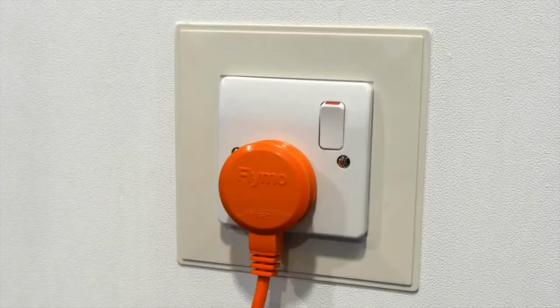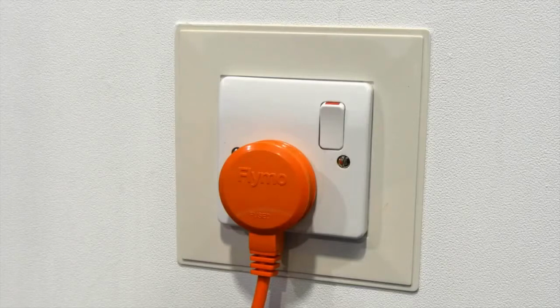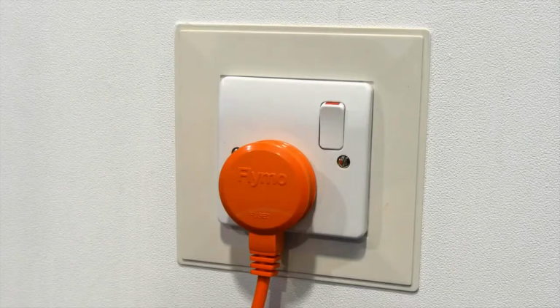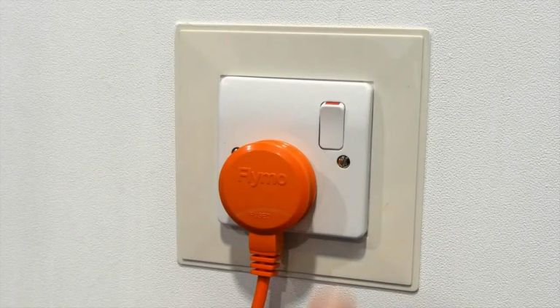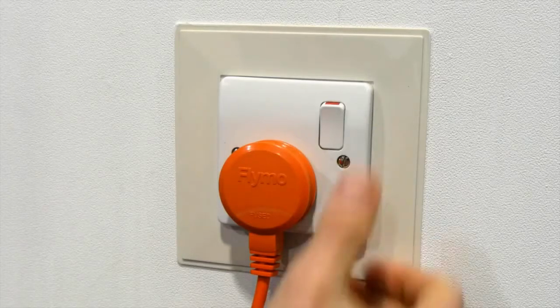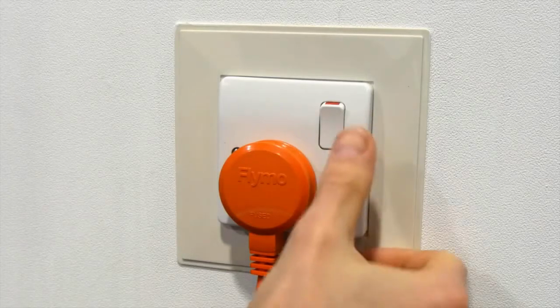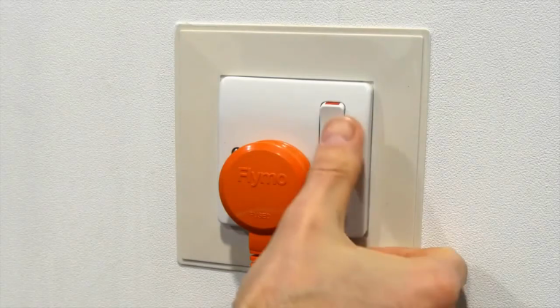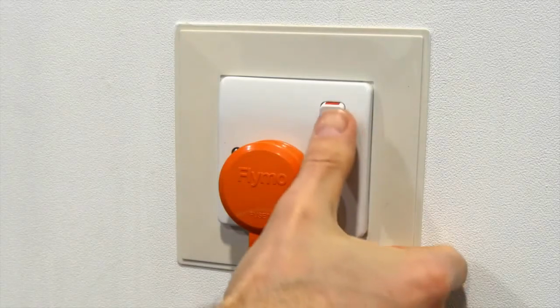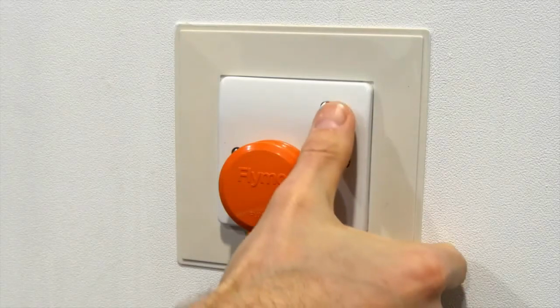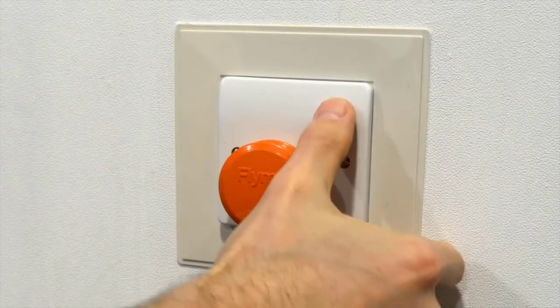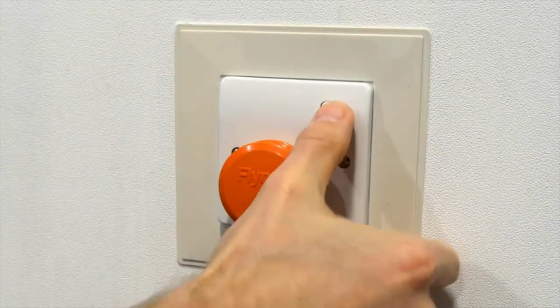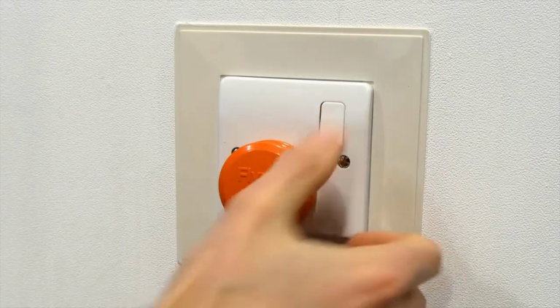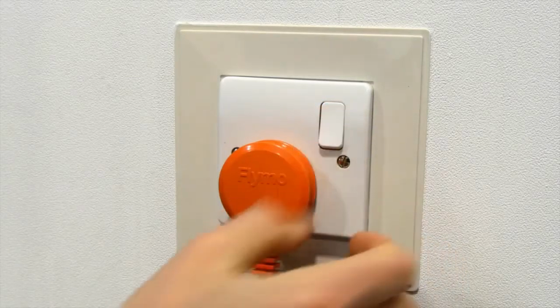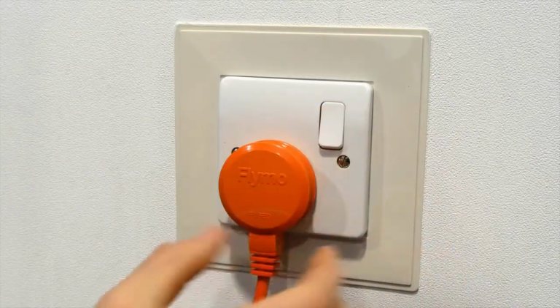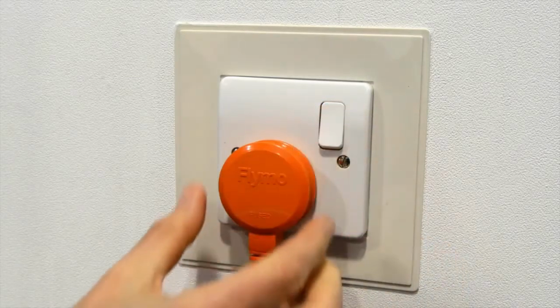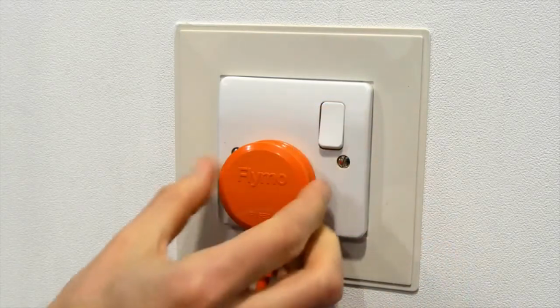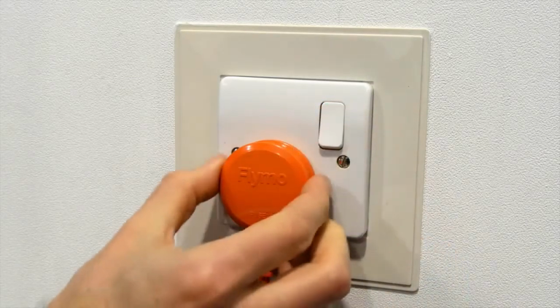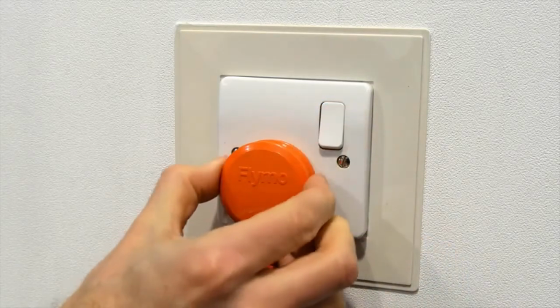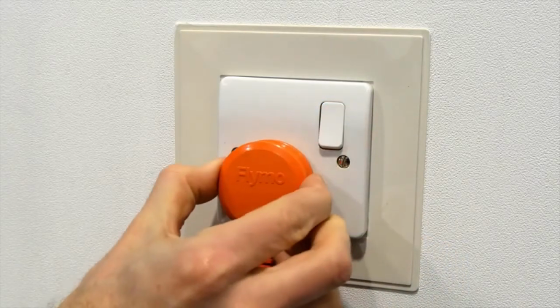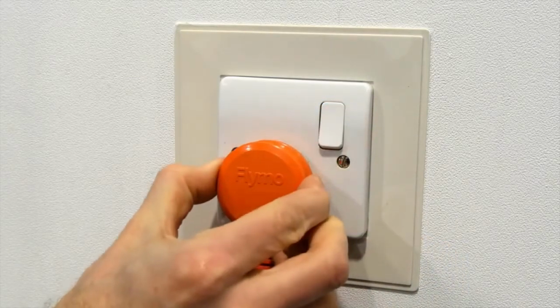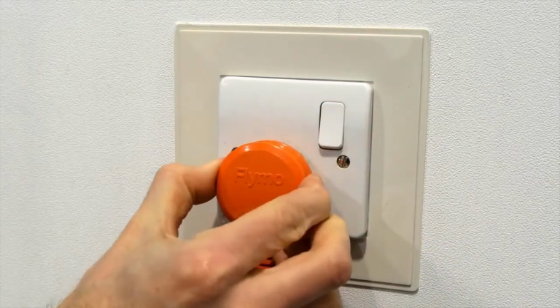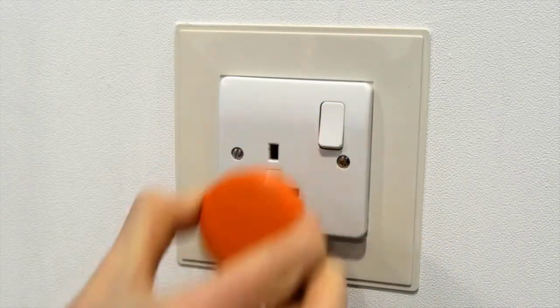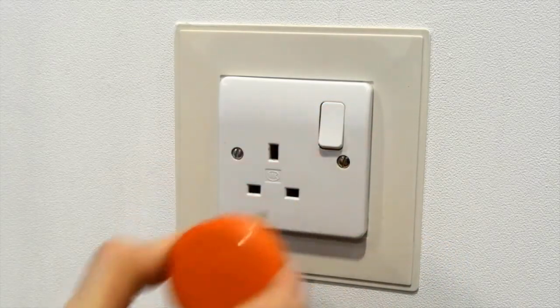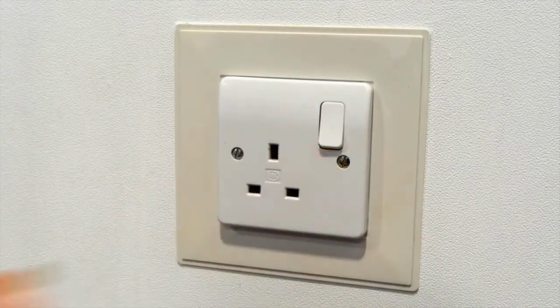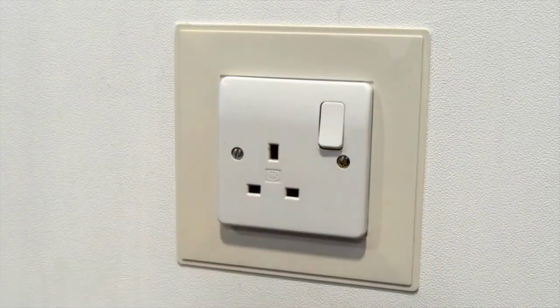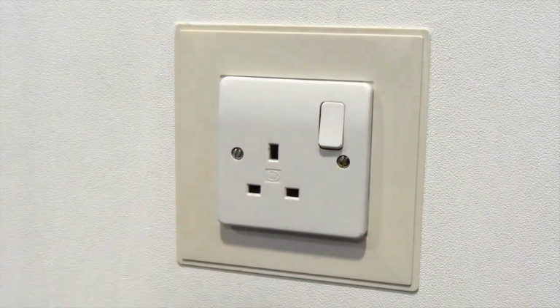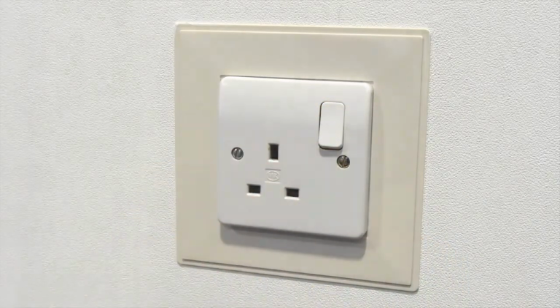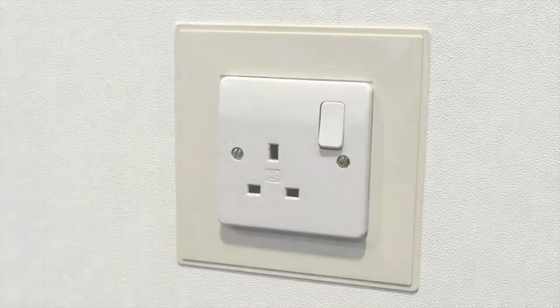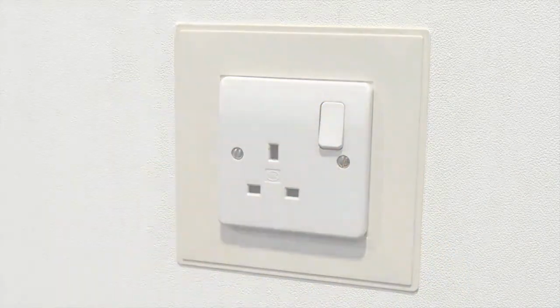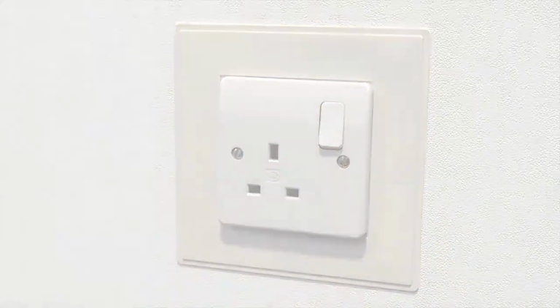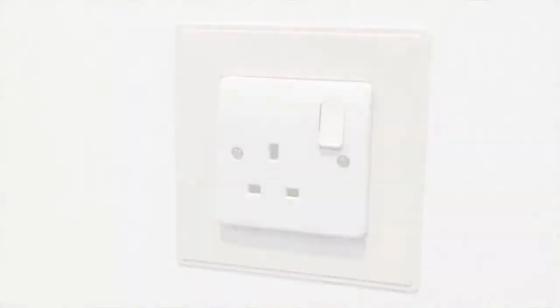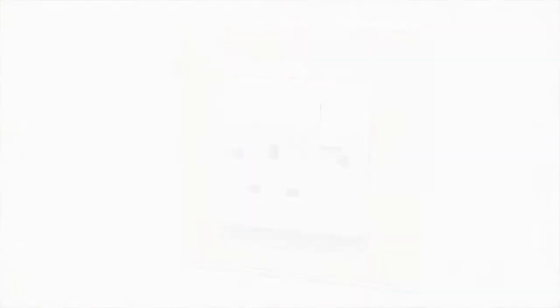First, ensure that you have disconnected the product from the mains electricity supply.